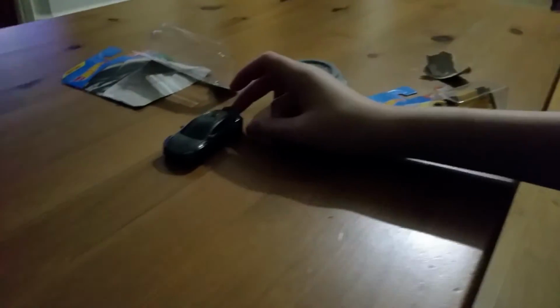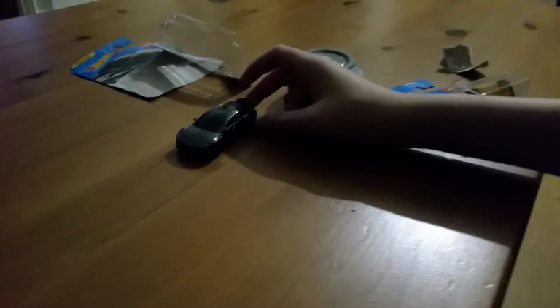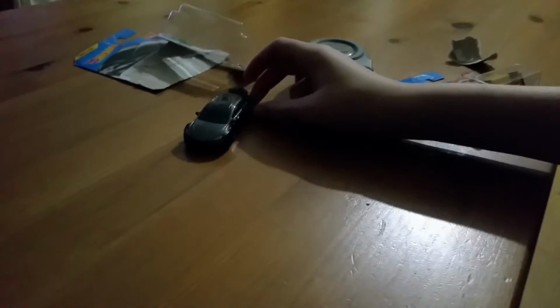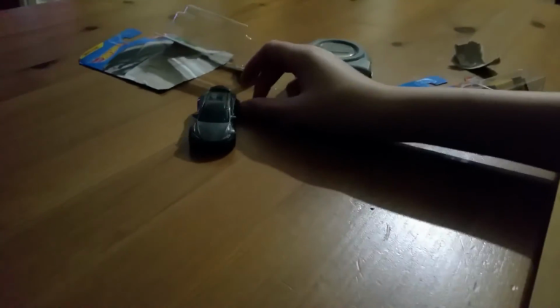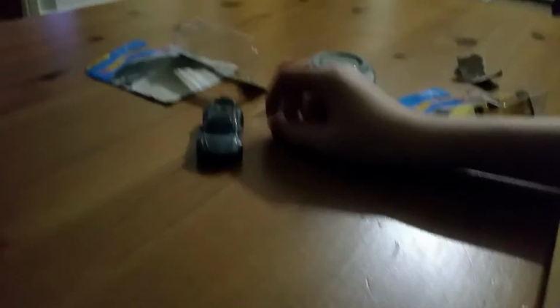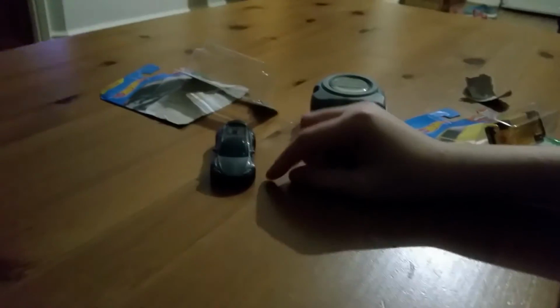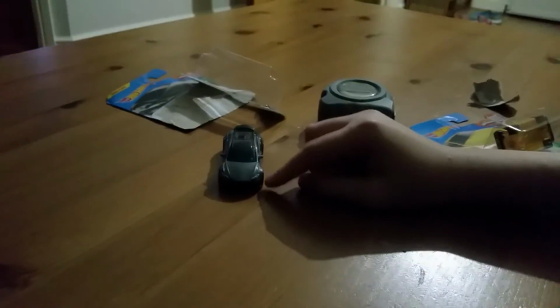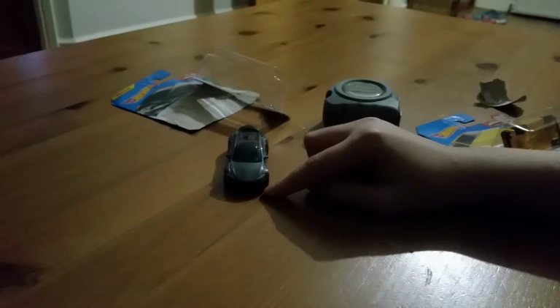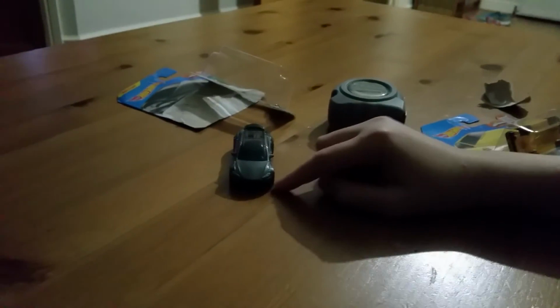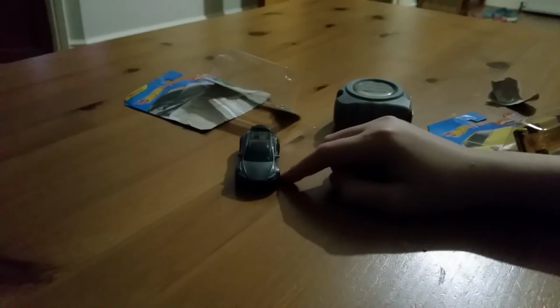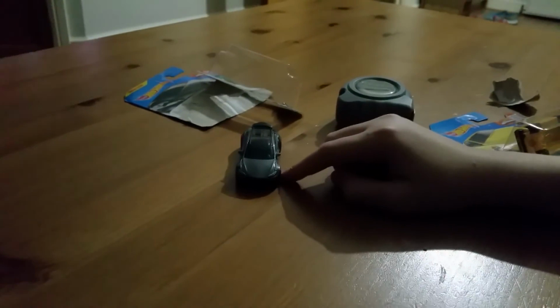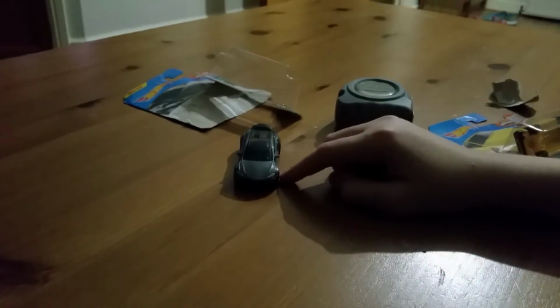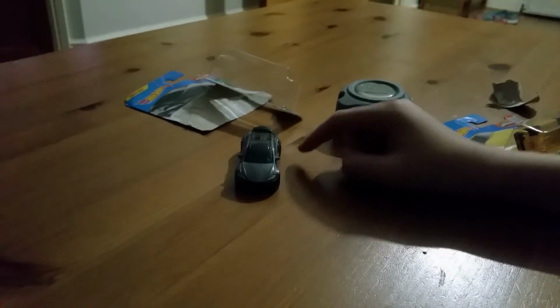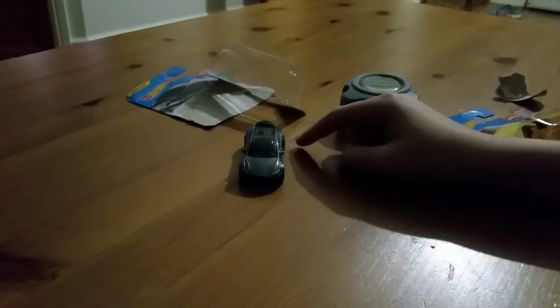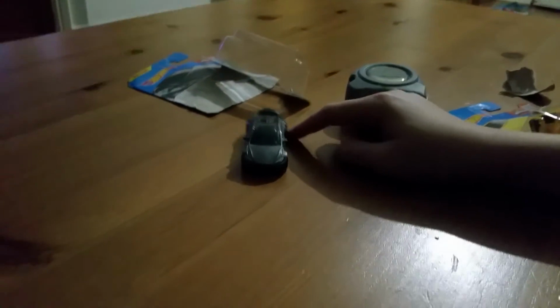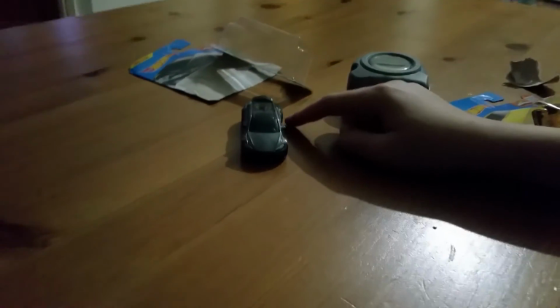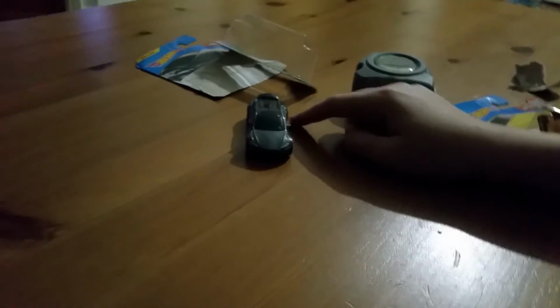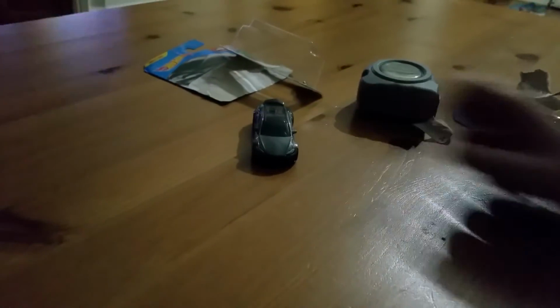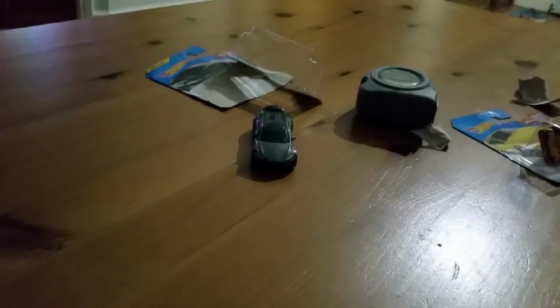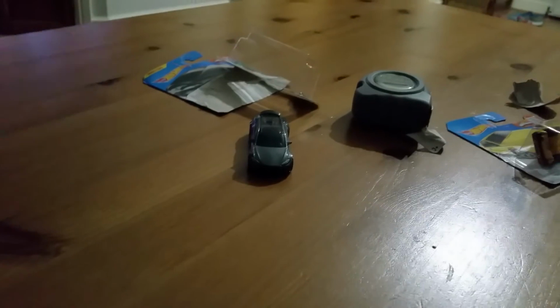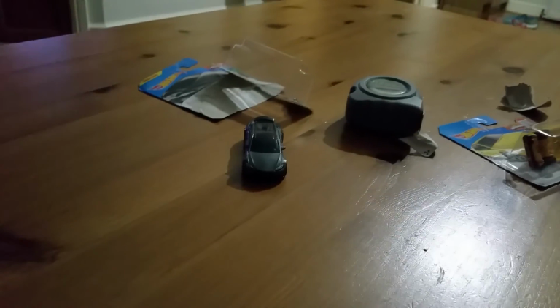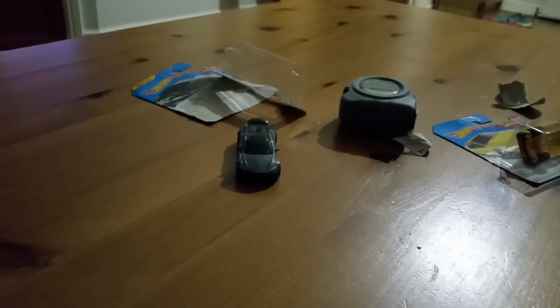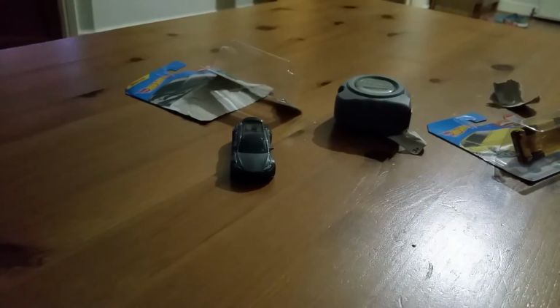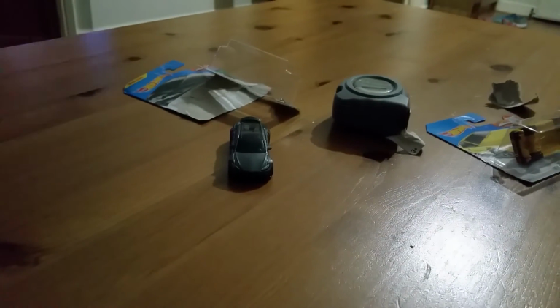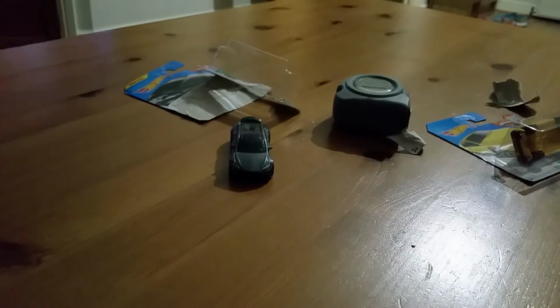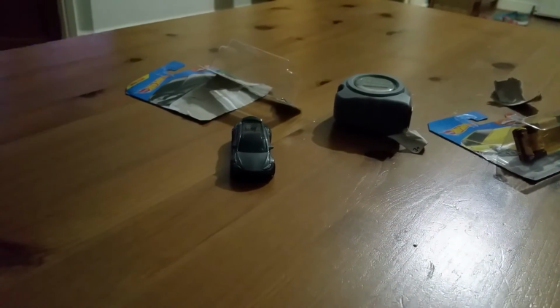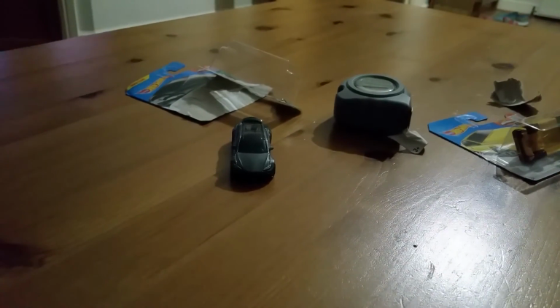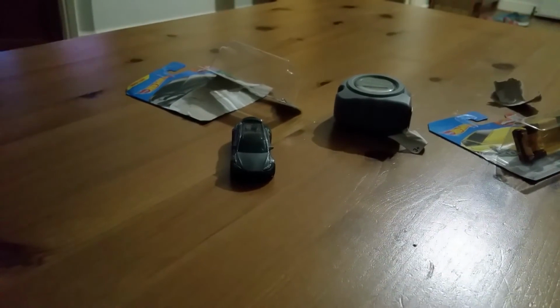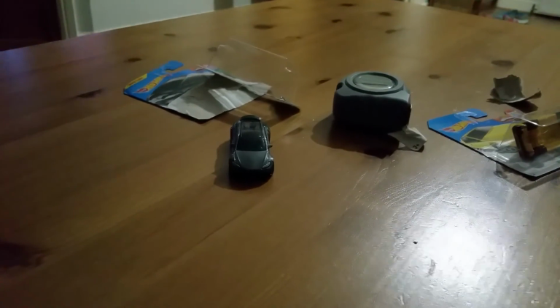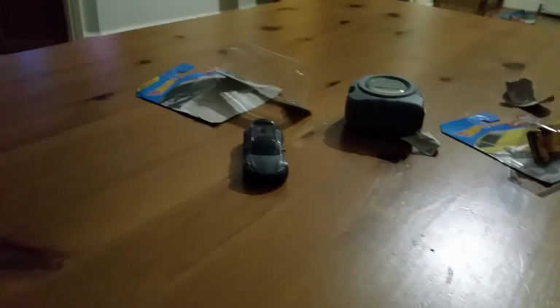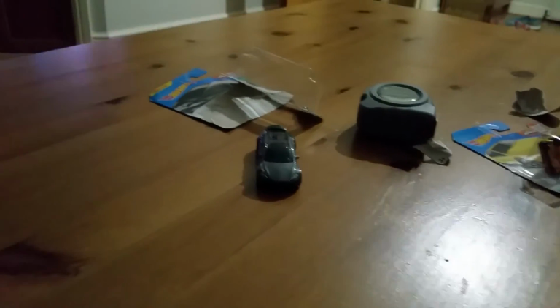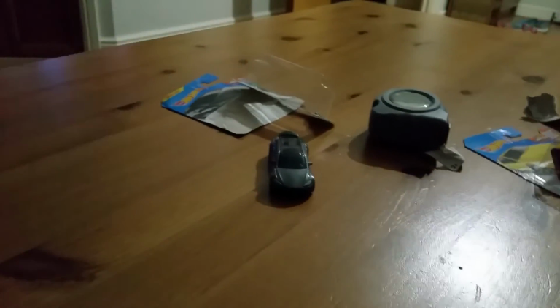JP, I'm never going to get you to do an unboxing ever again. That's just a double unbox fail. Sorry.